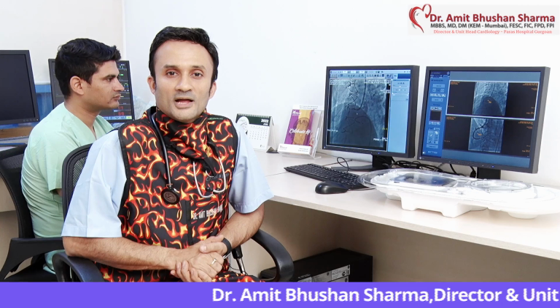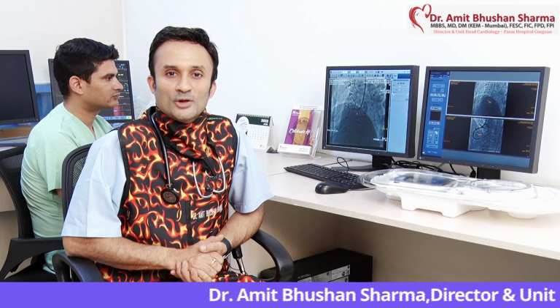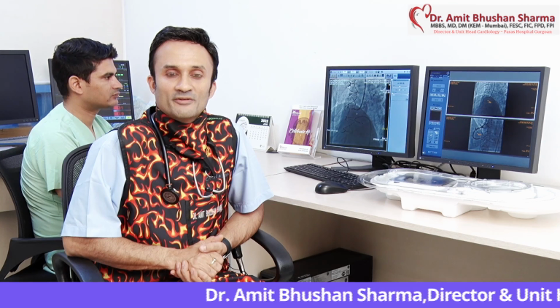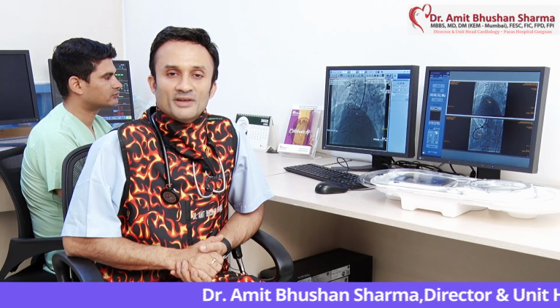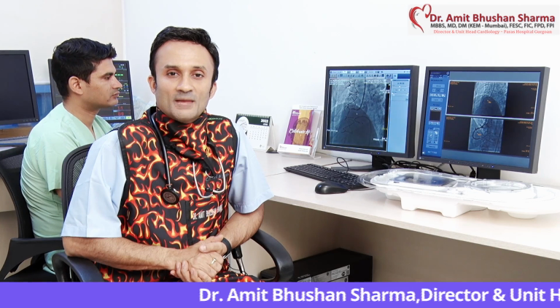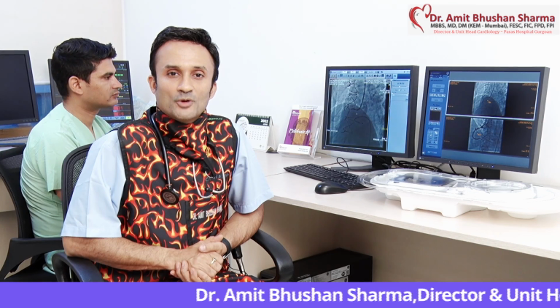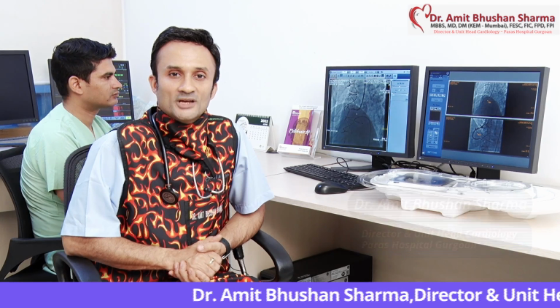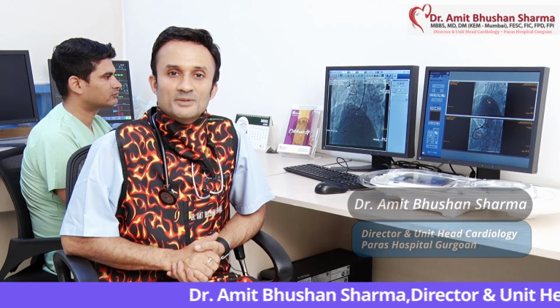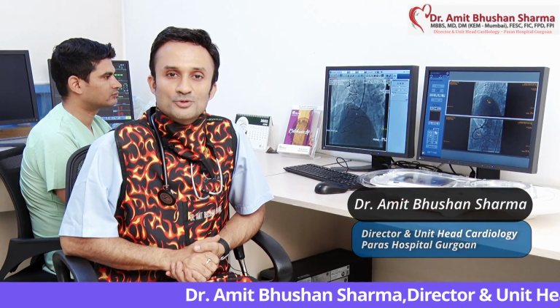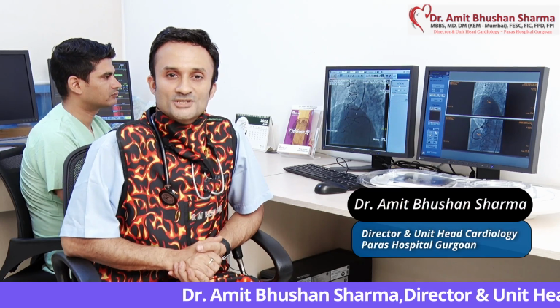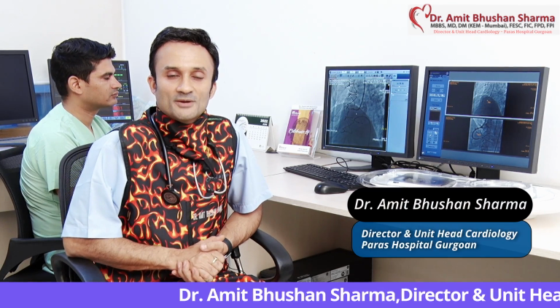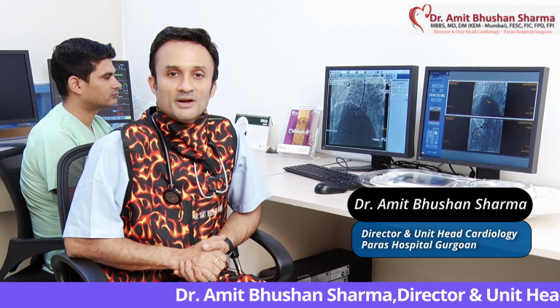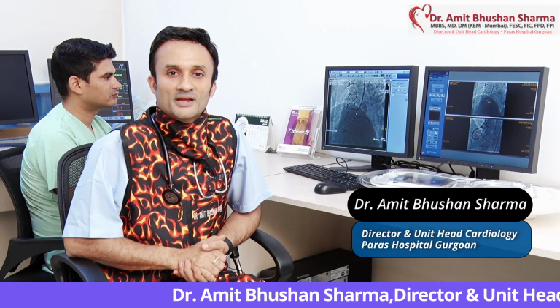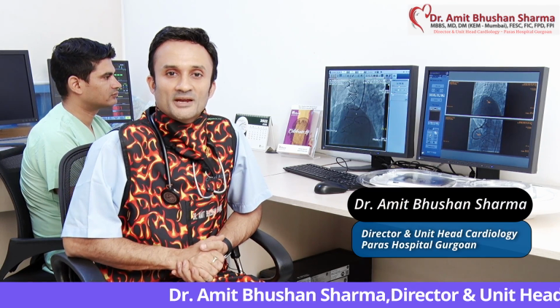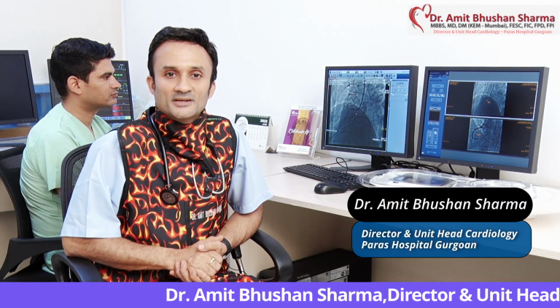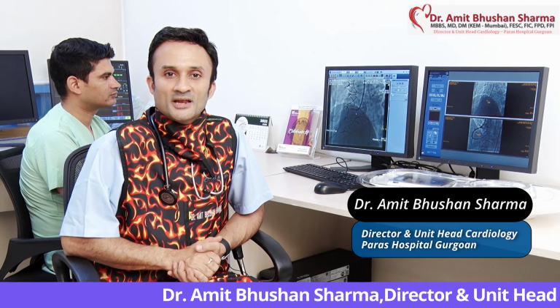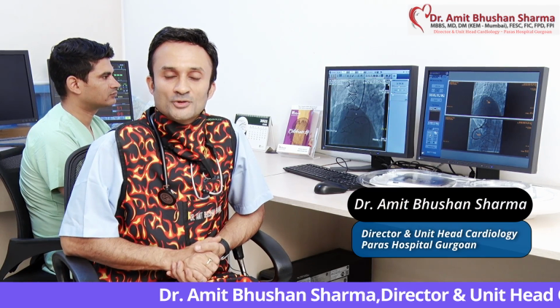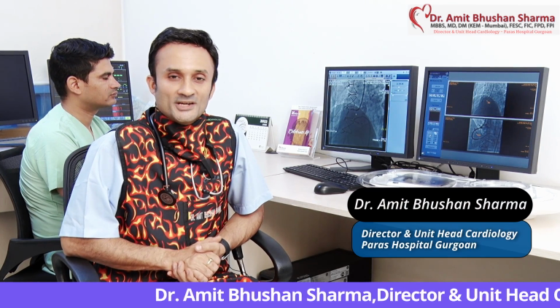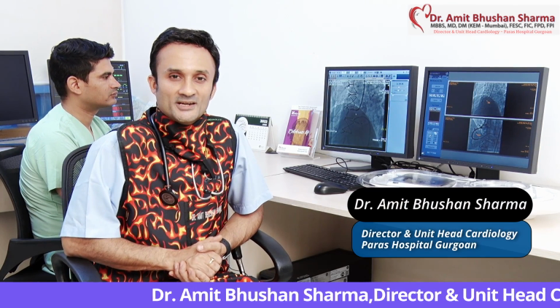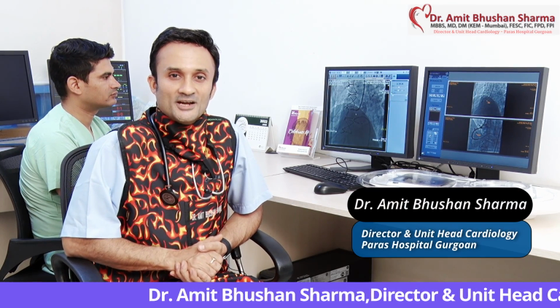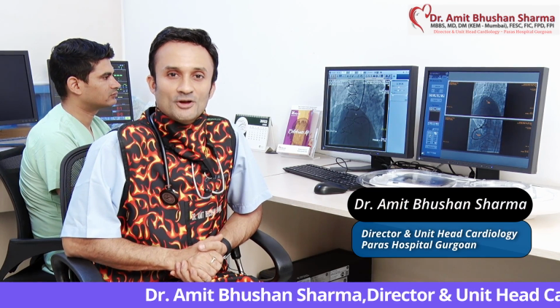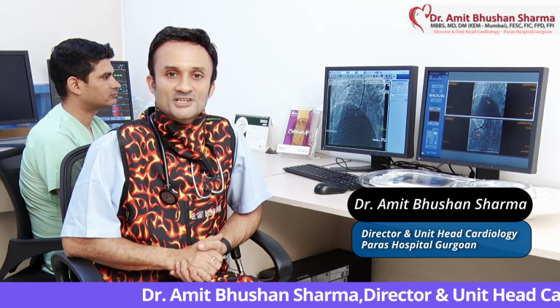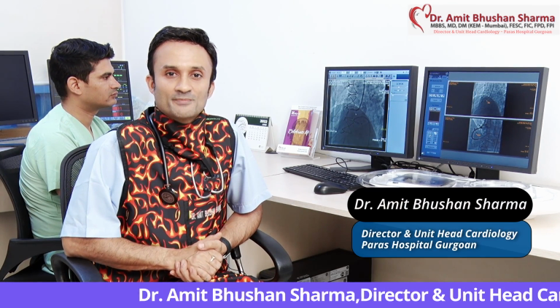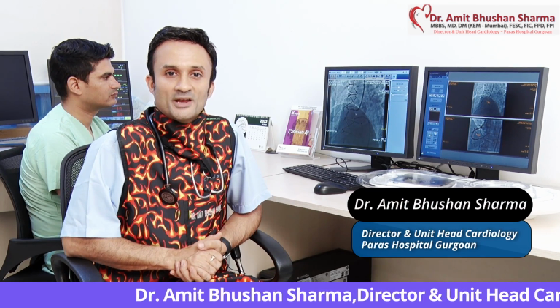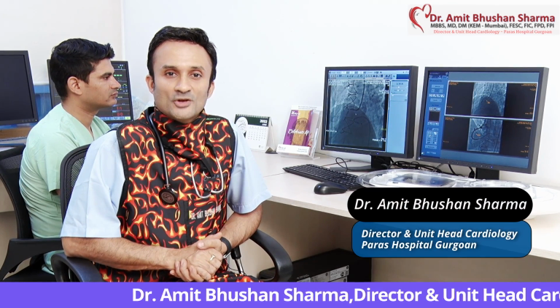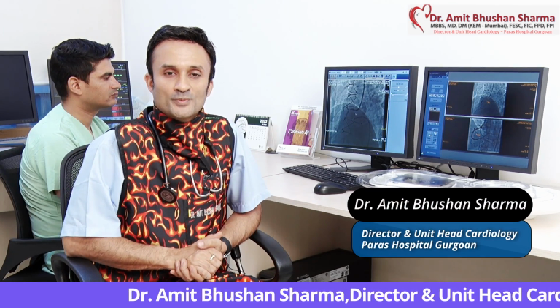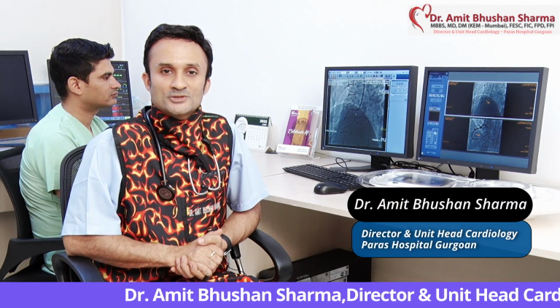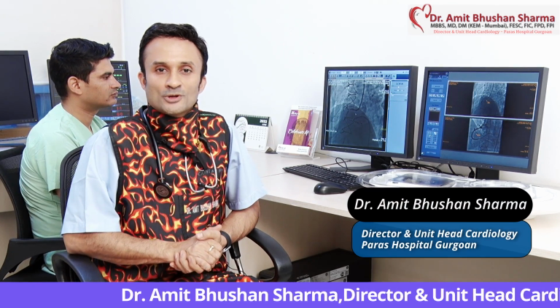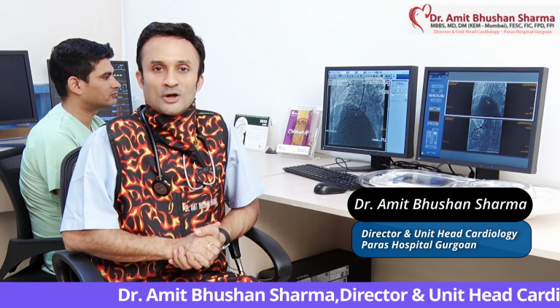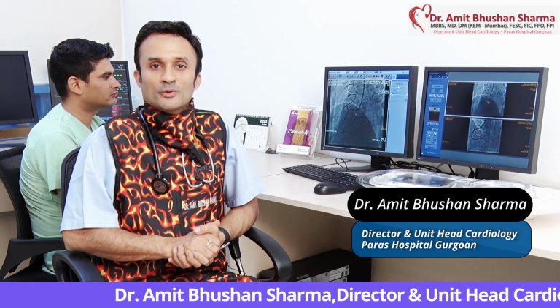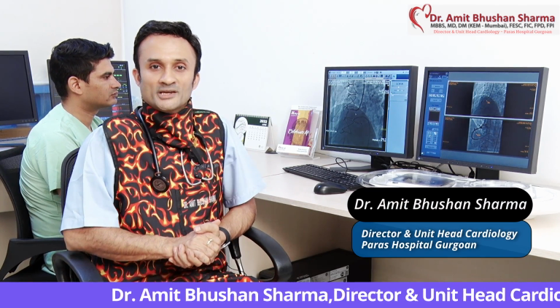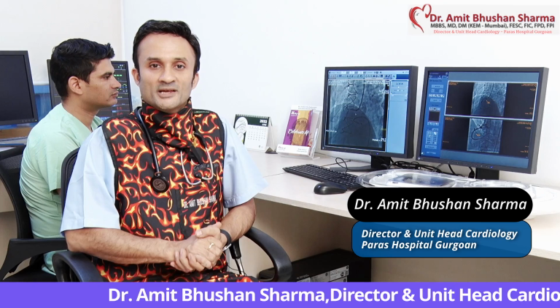Hello everyone, I am Dr. Amit Bhujan Sharma, Director and Unit Head Cardiology, Paras Hospitals Gurgaon, India.